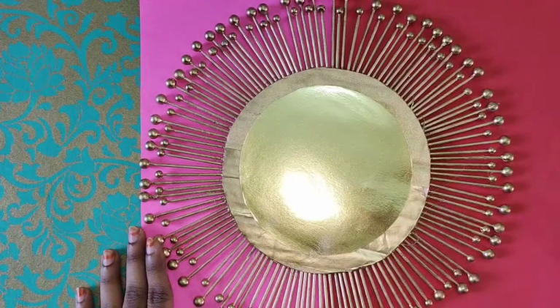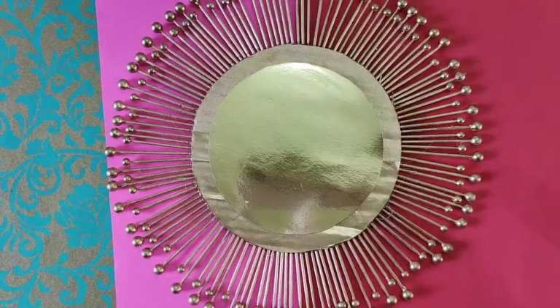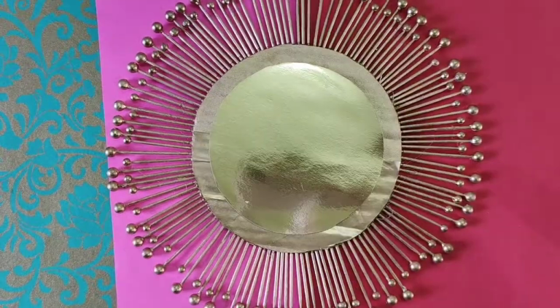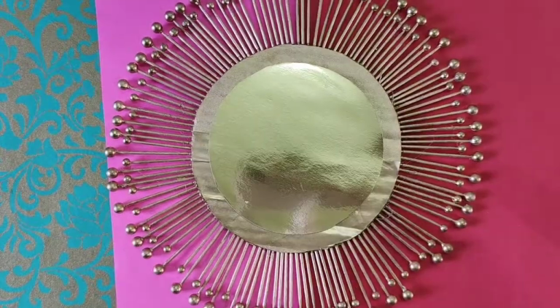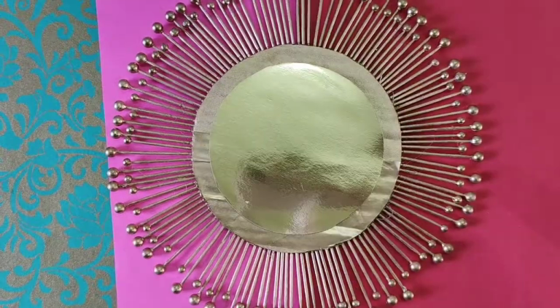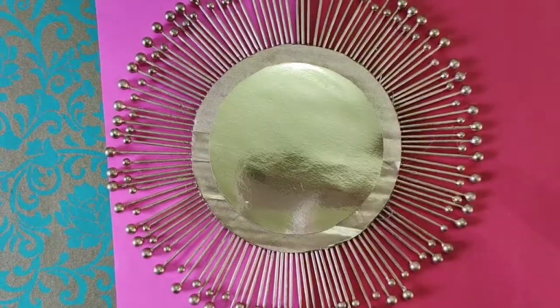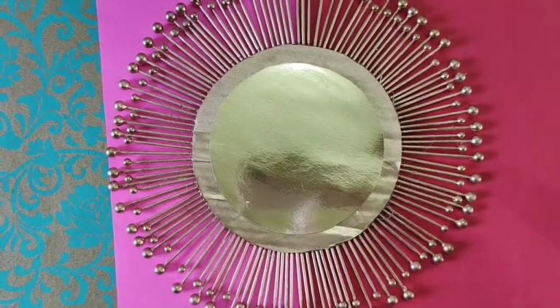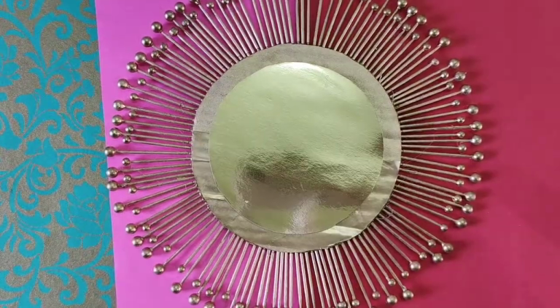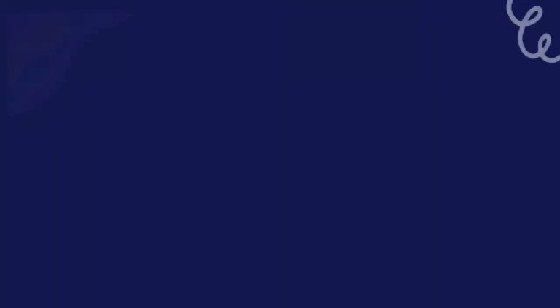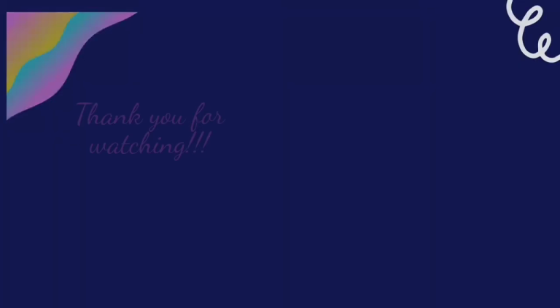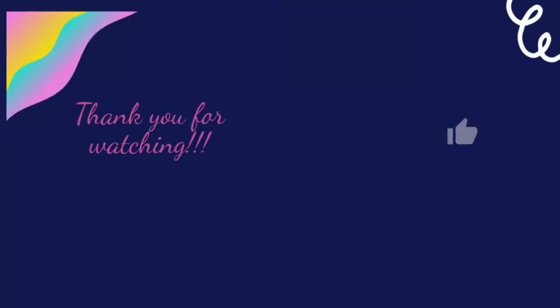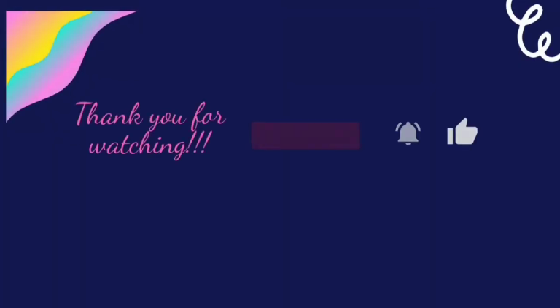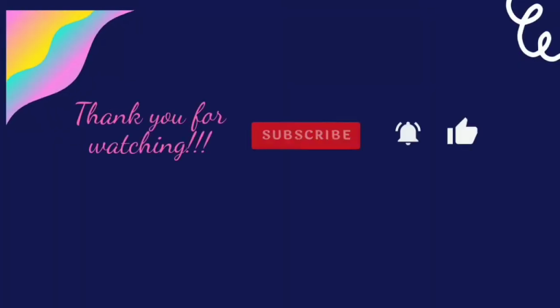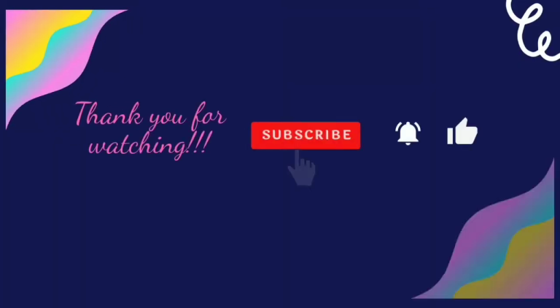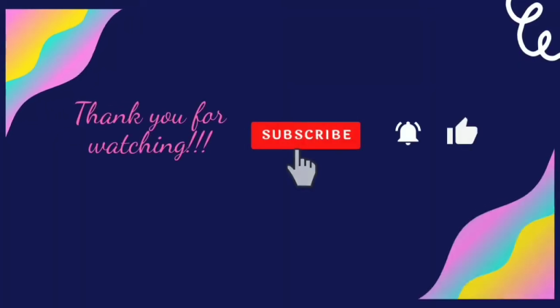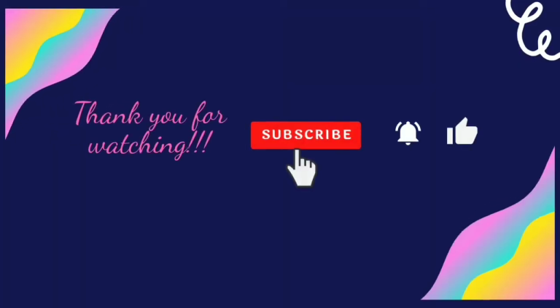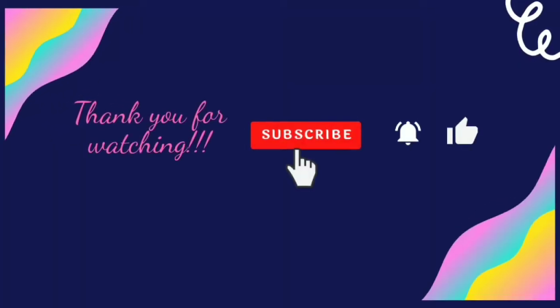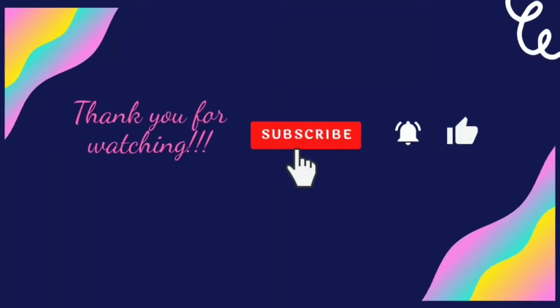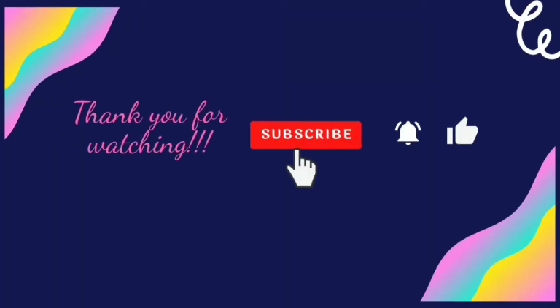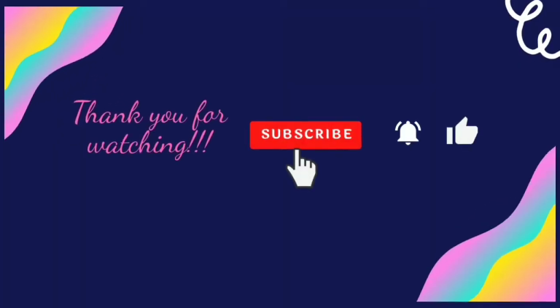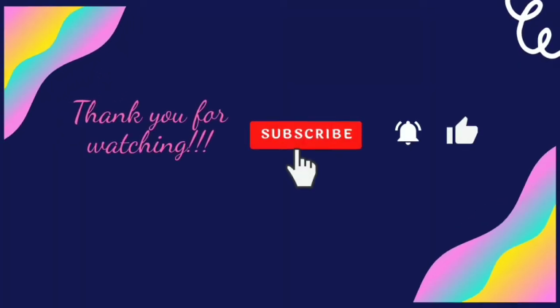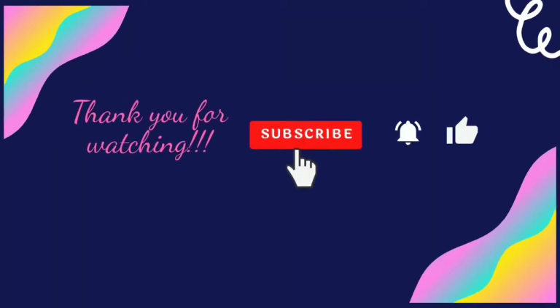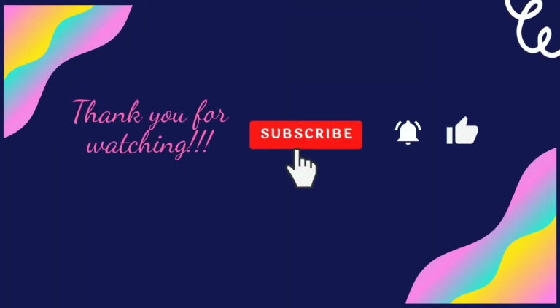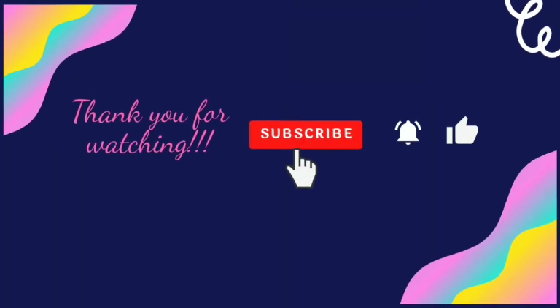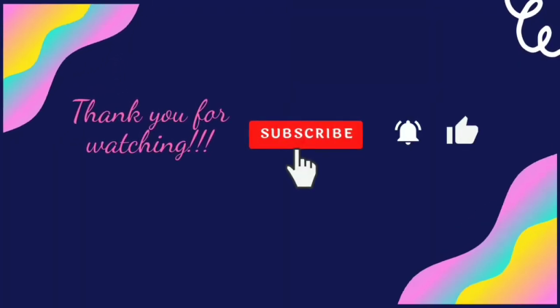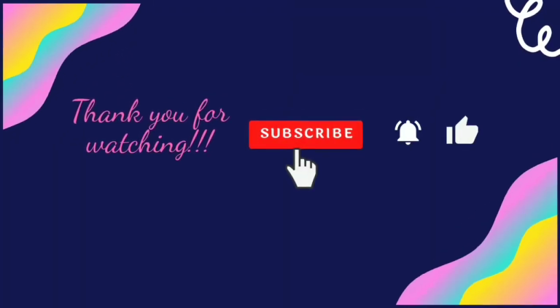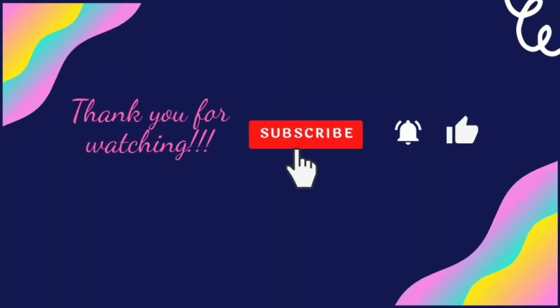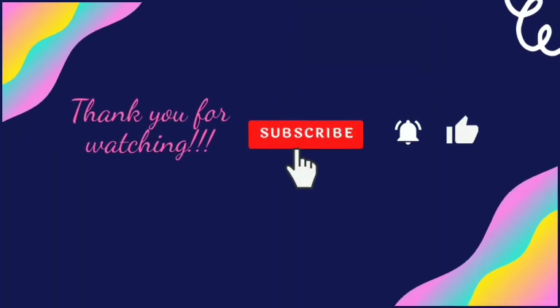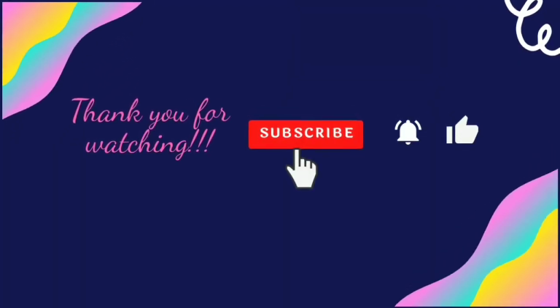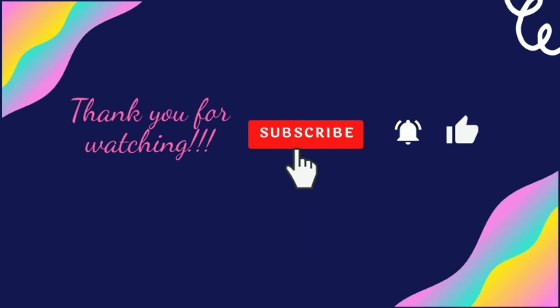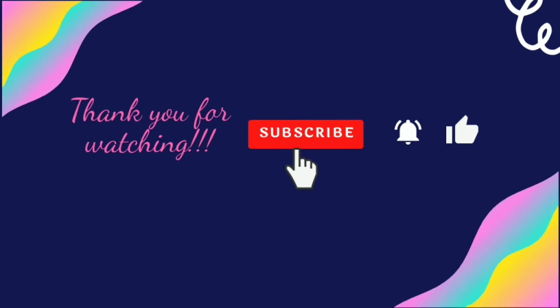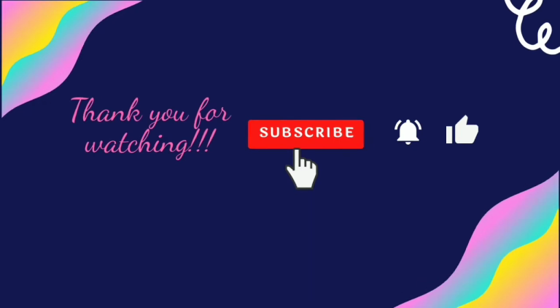We hope you enjoyed this video. Subscribe, like, share and comment.